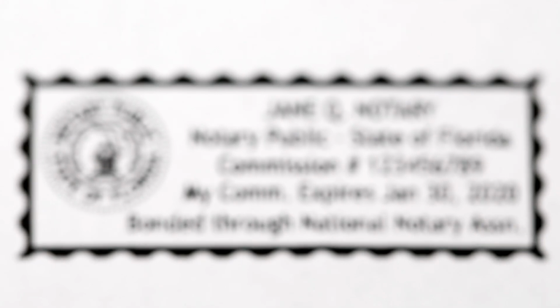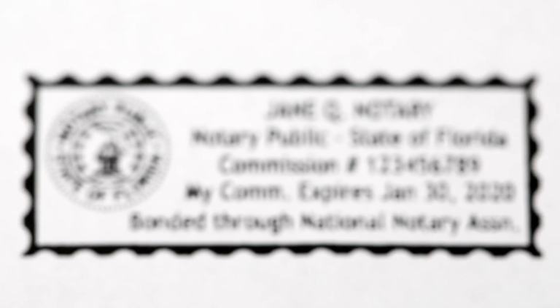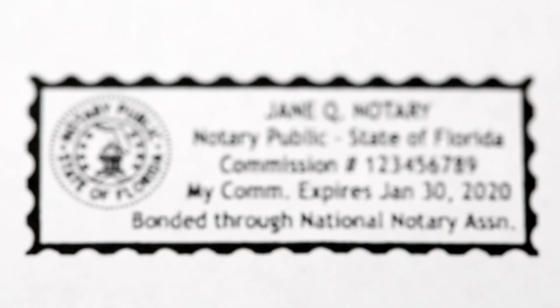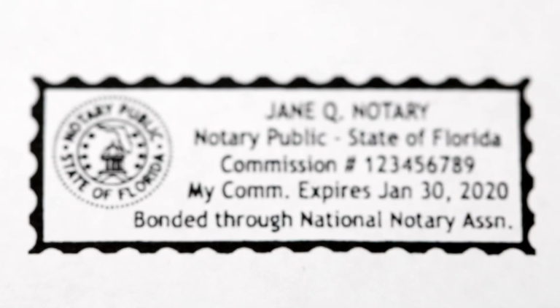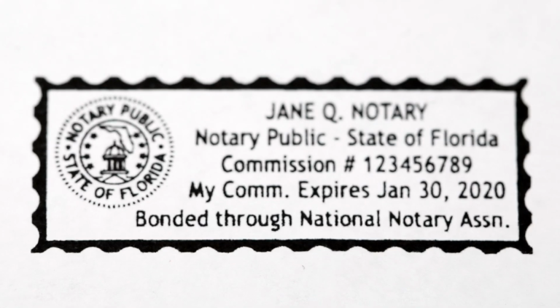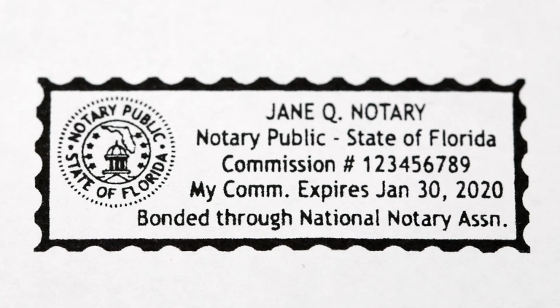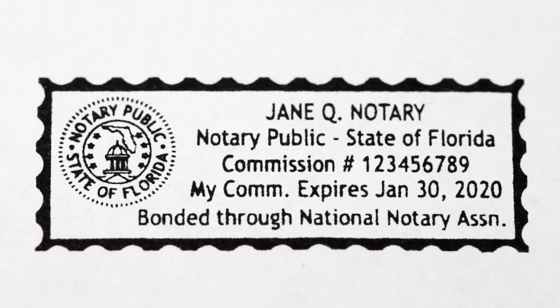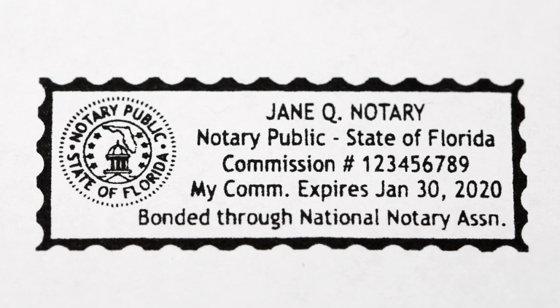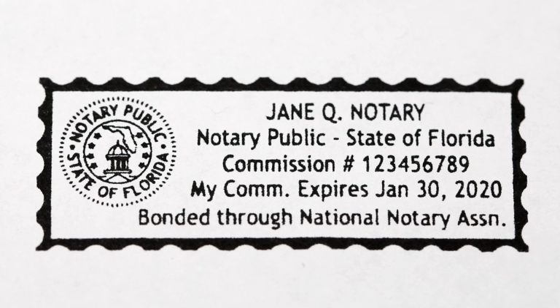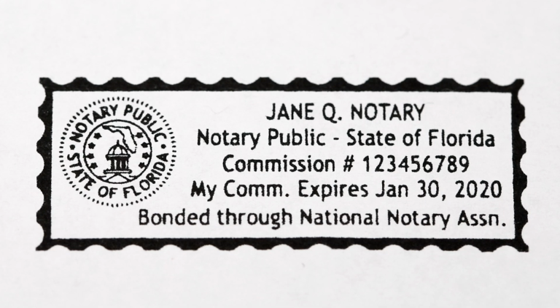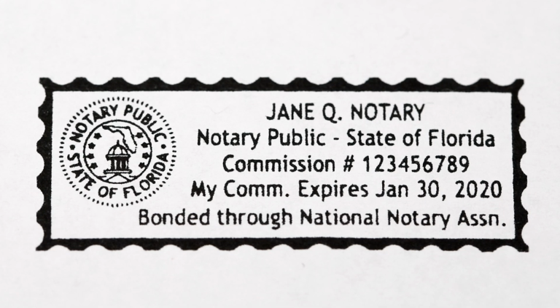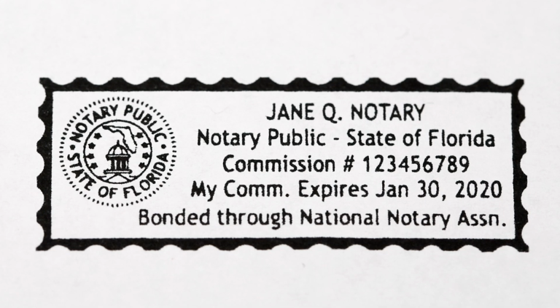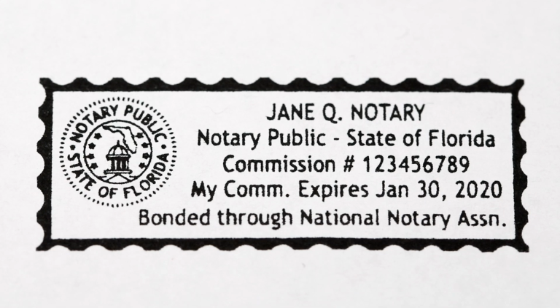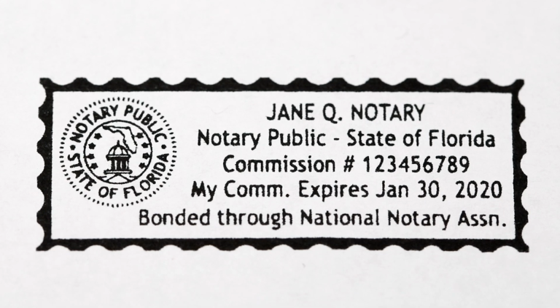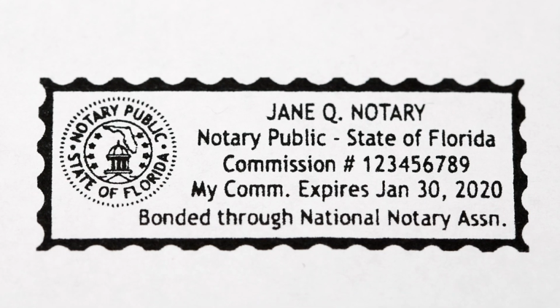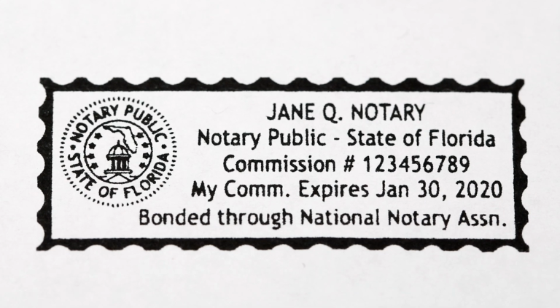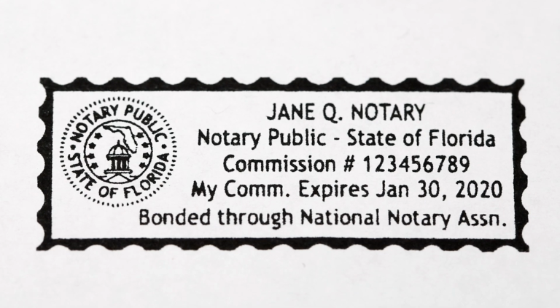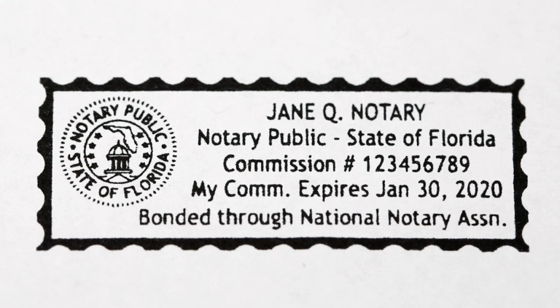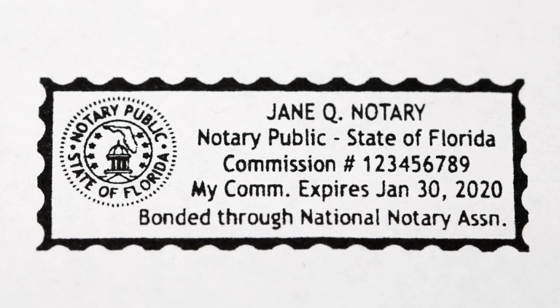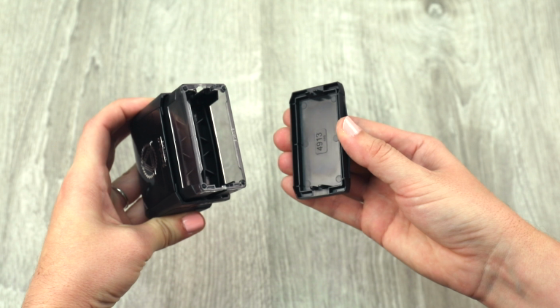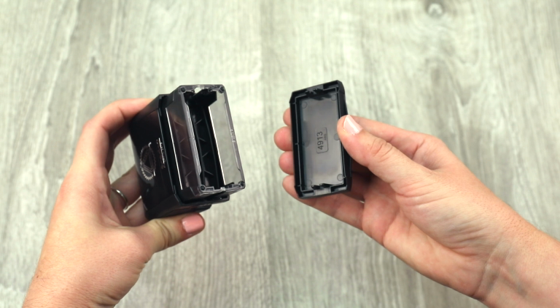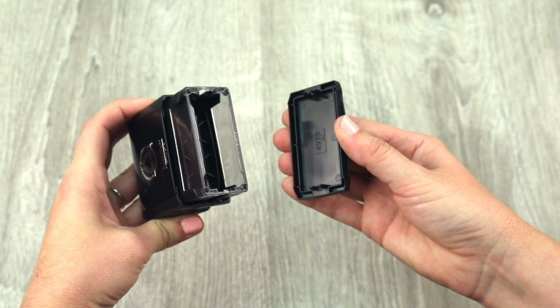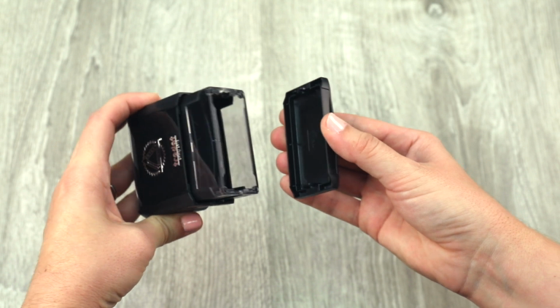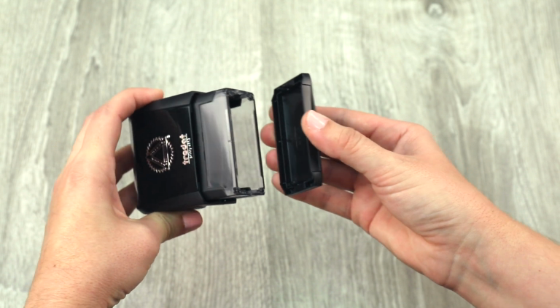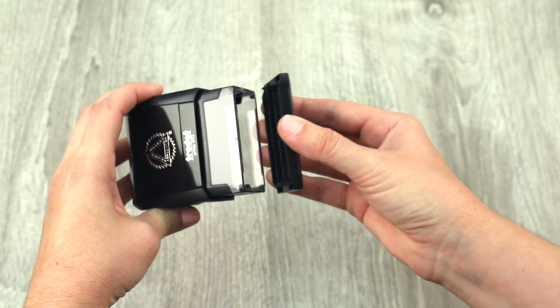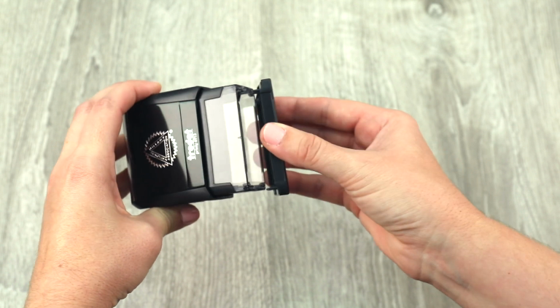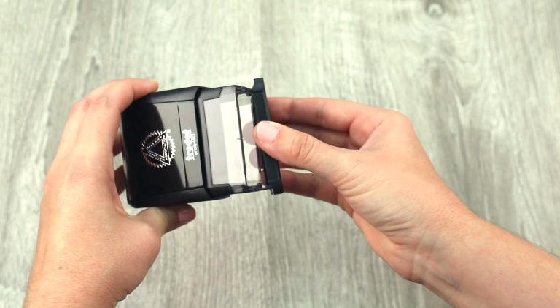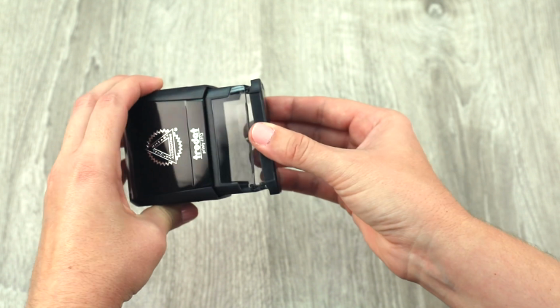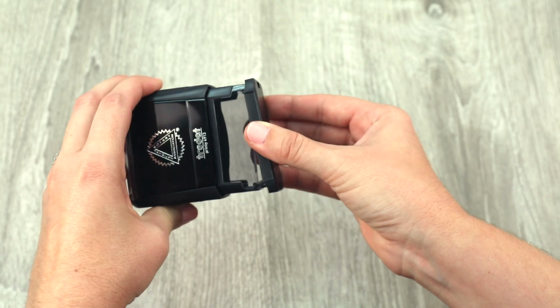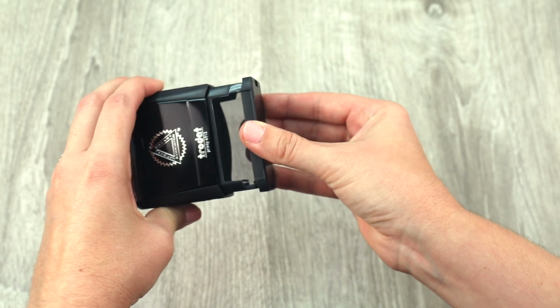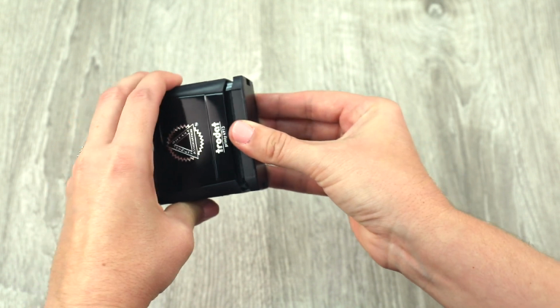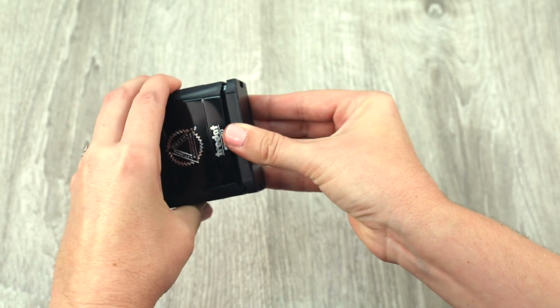If your stamp includes a cover, remember to put it back on to keep your stamp clean longer.